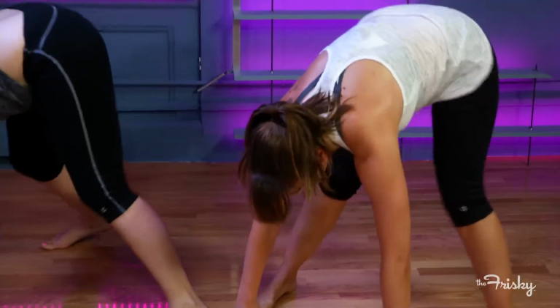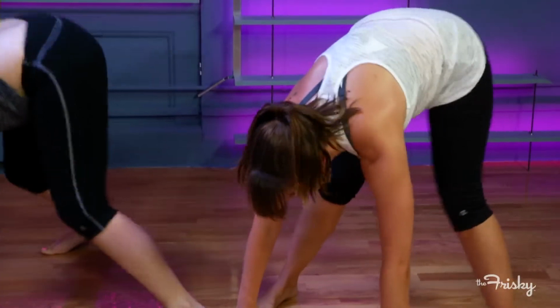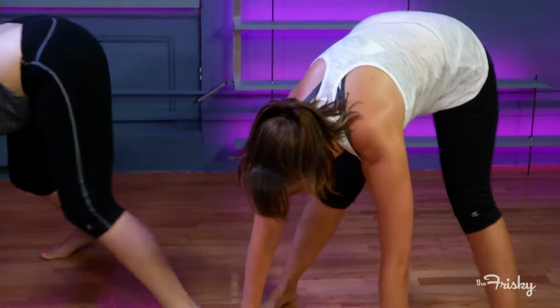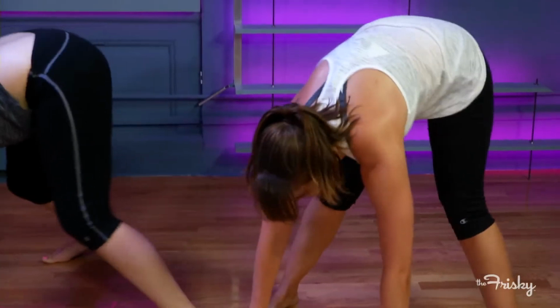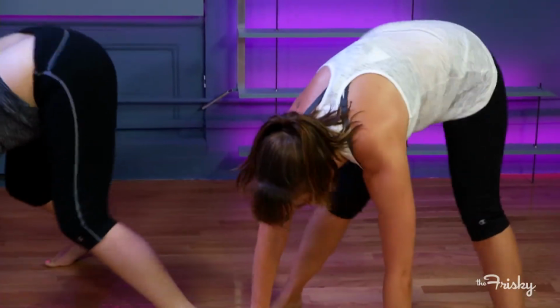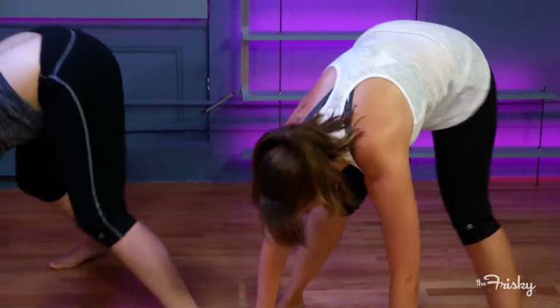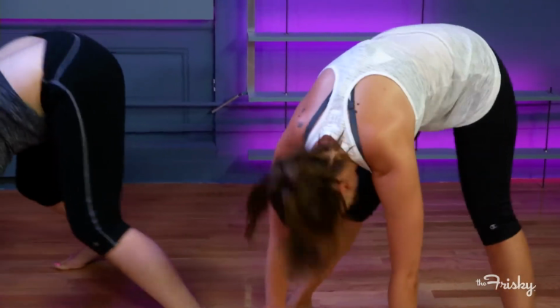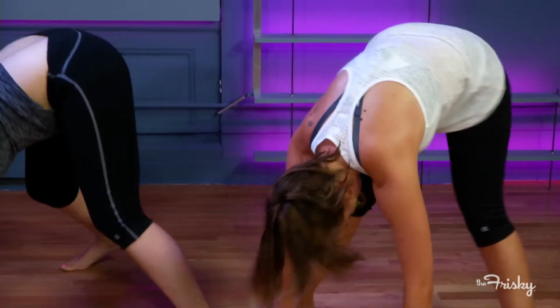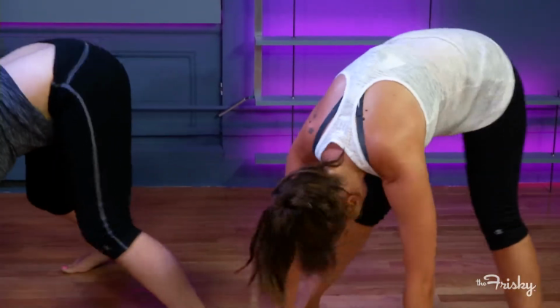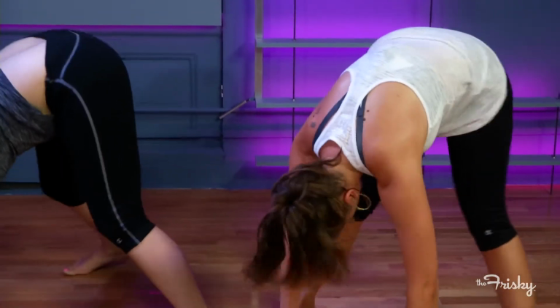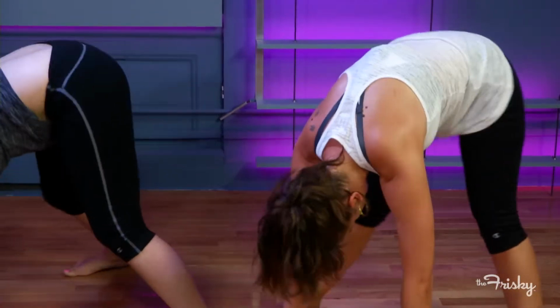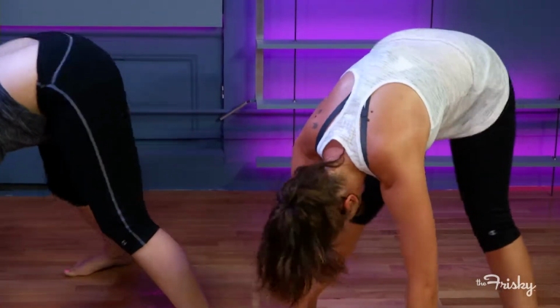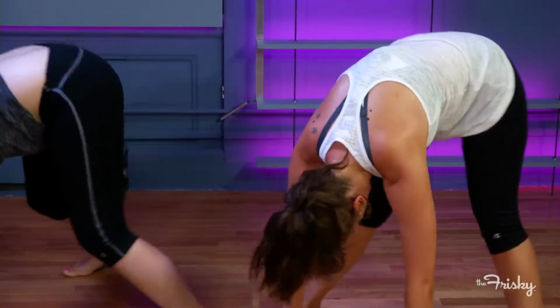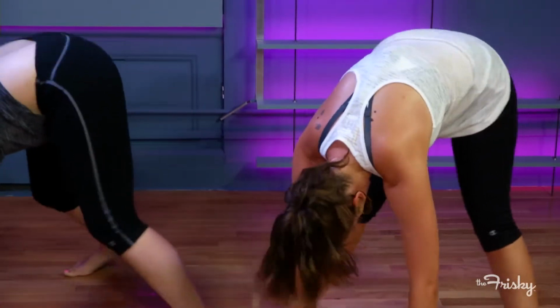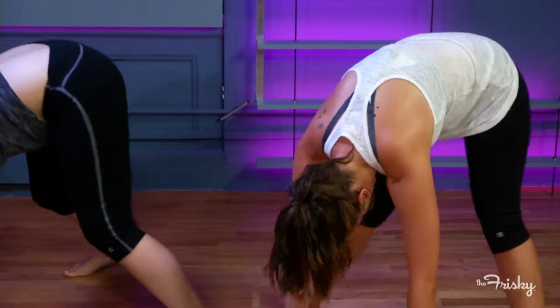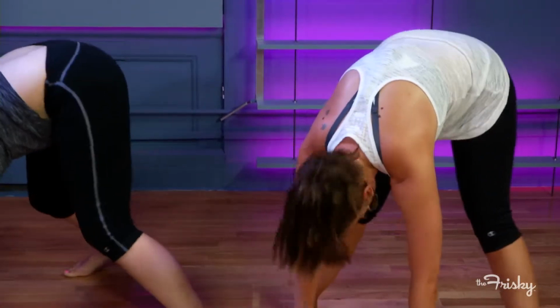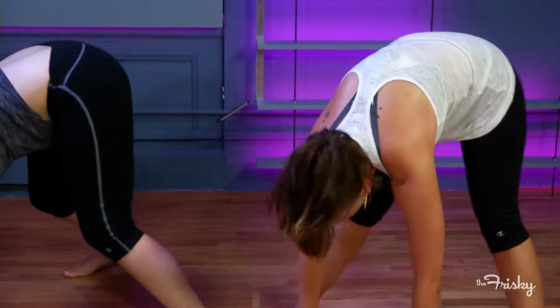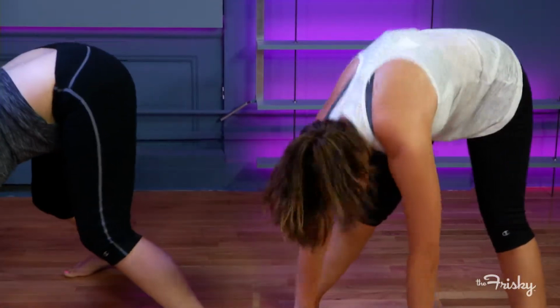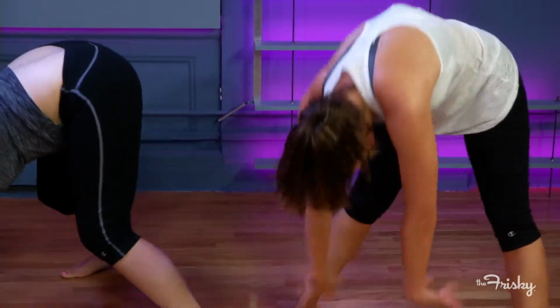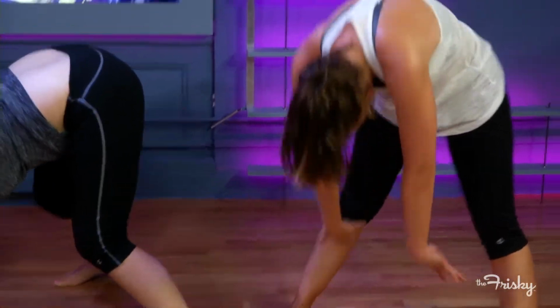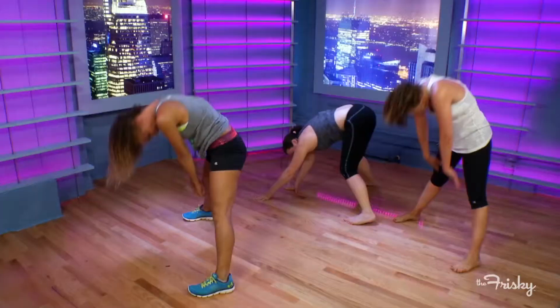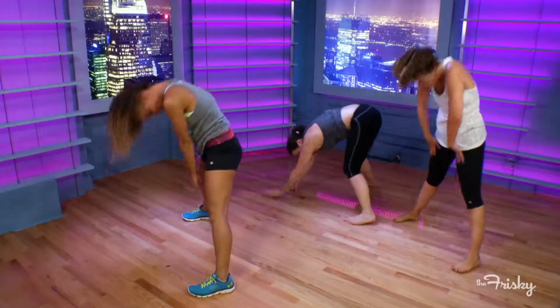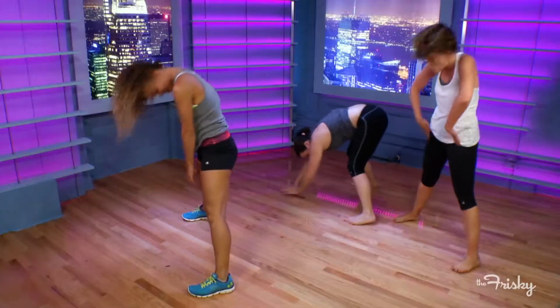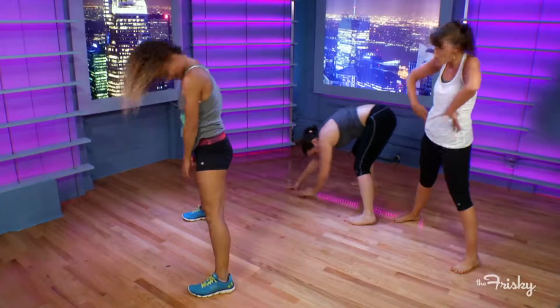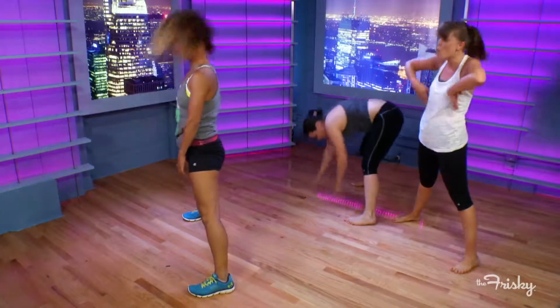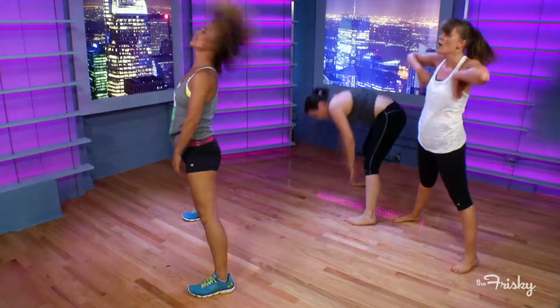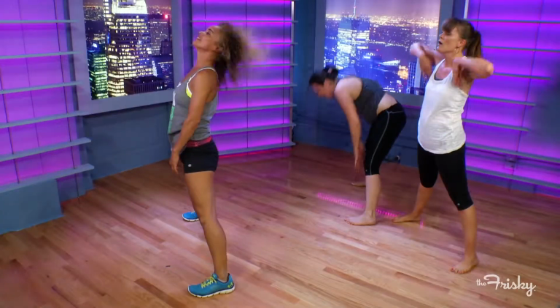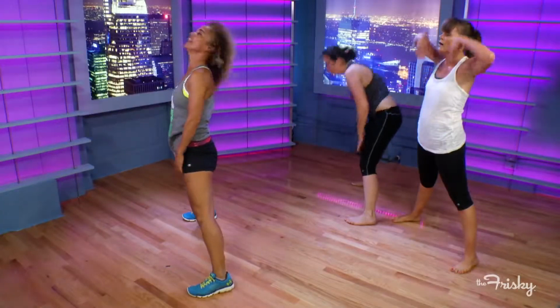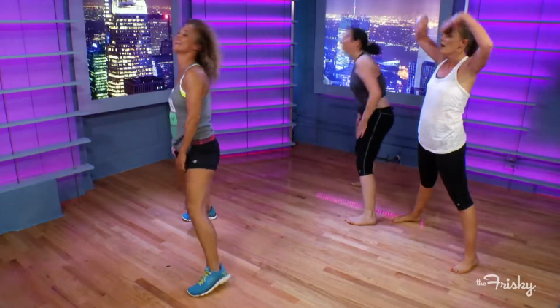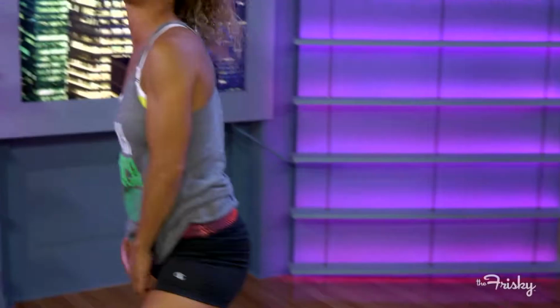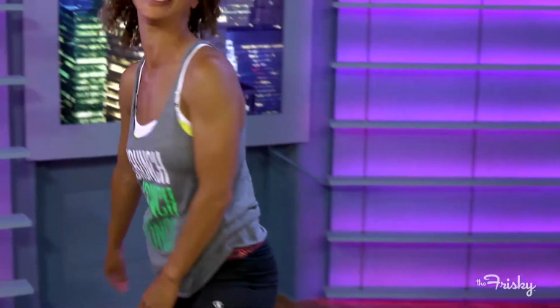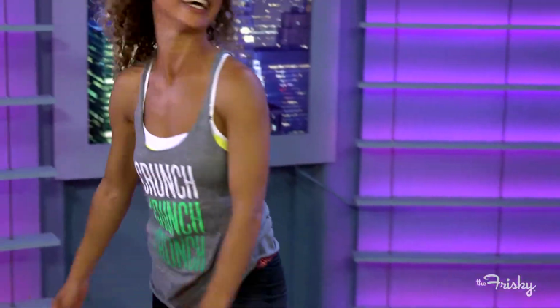Just do a little shake and come all the way up. Oh my god!